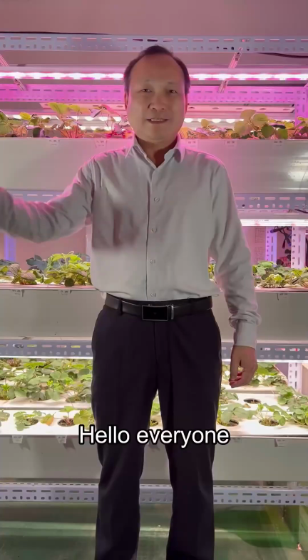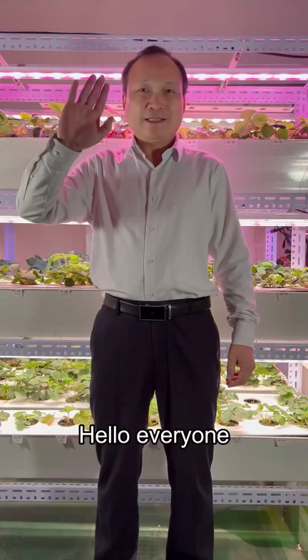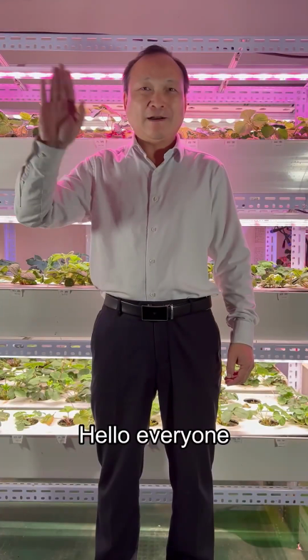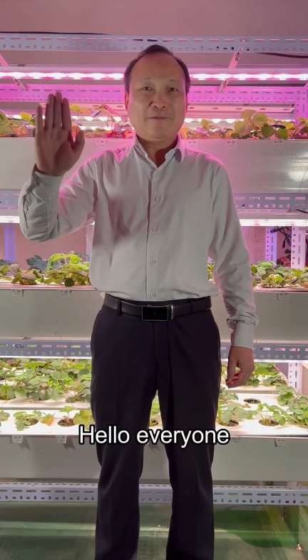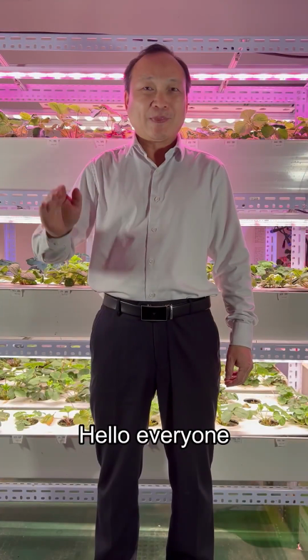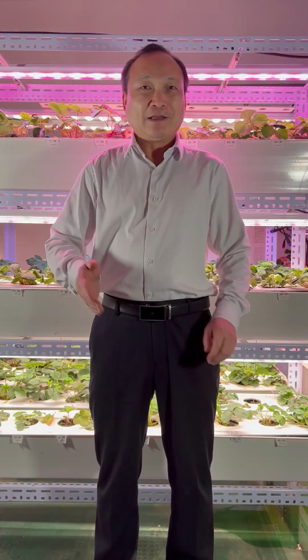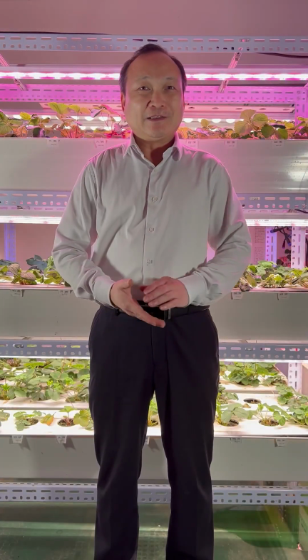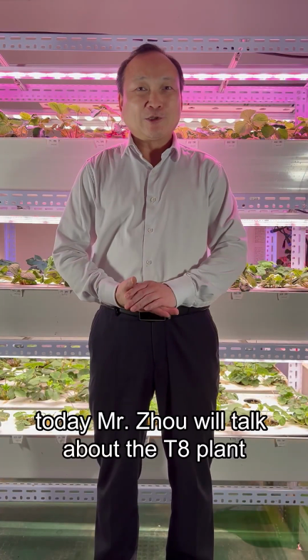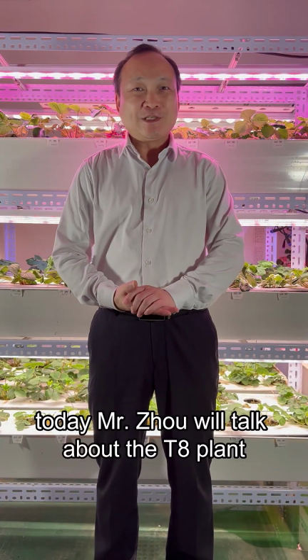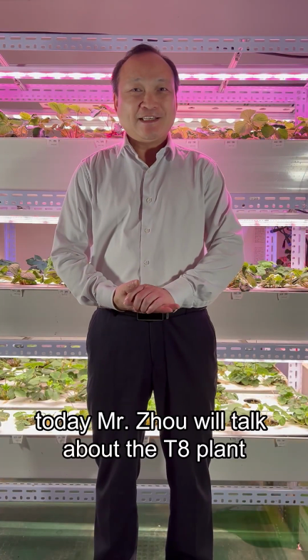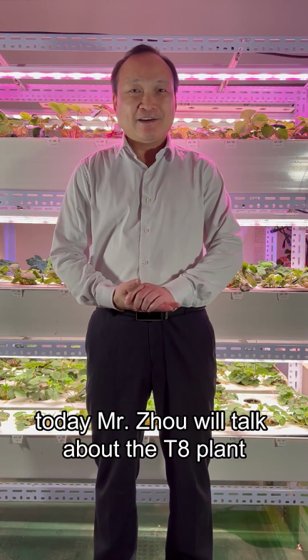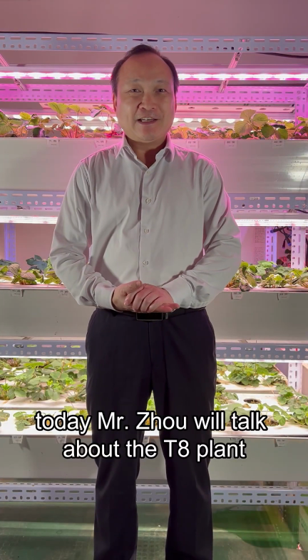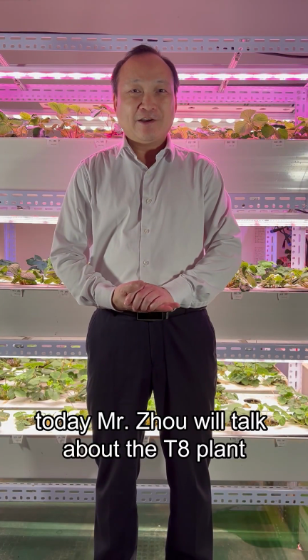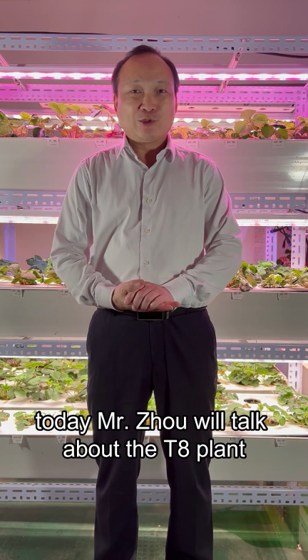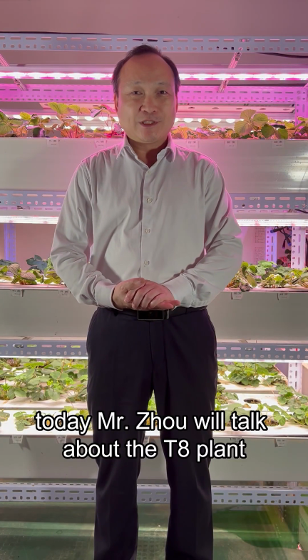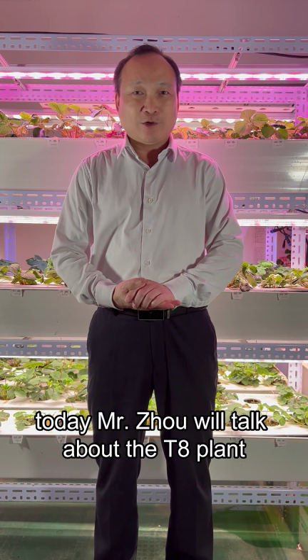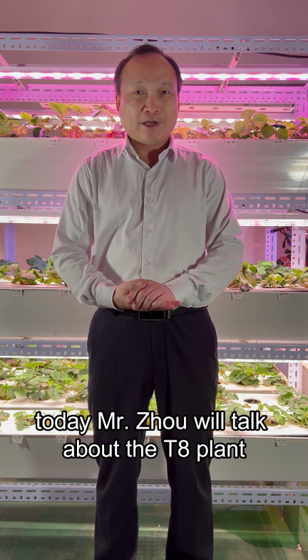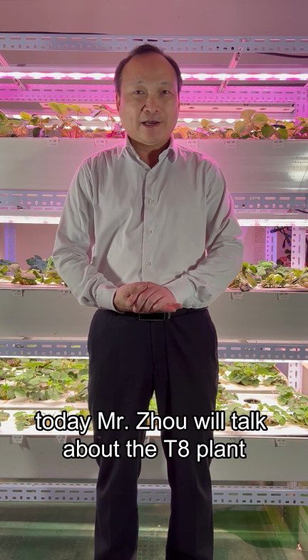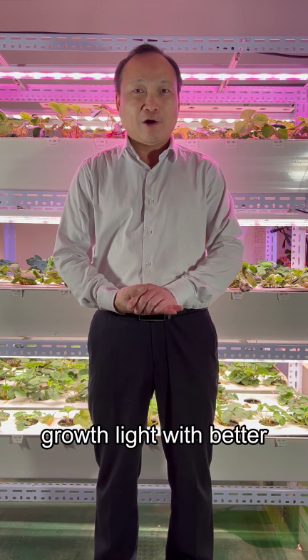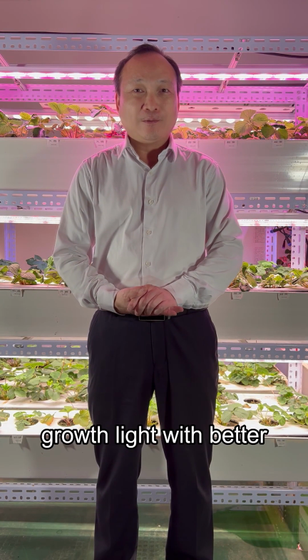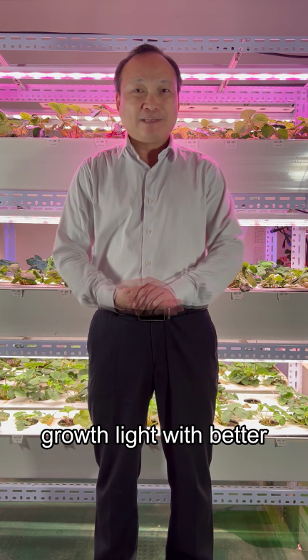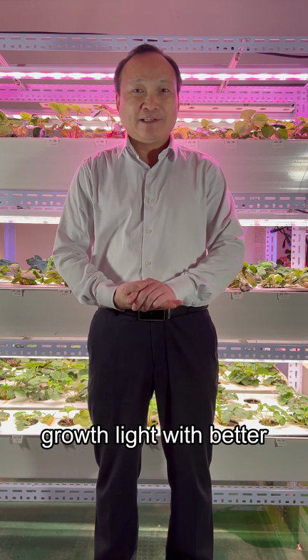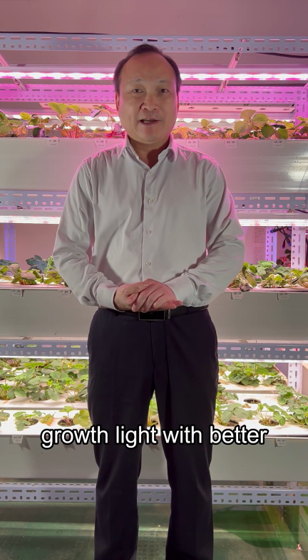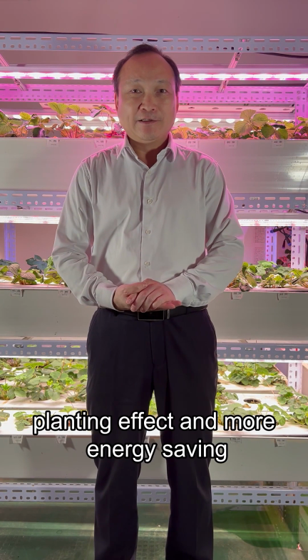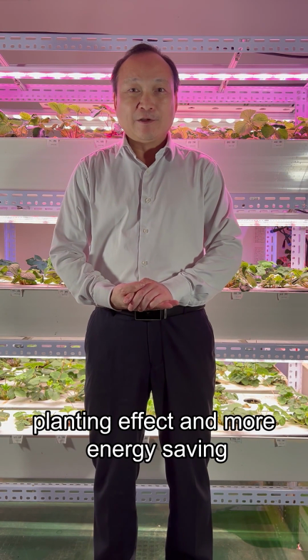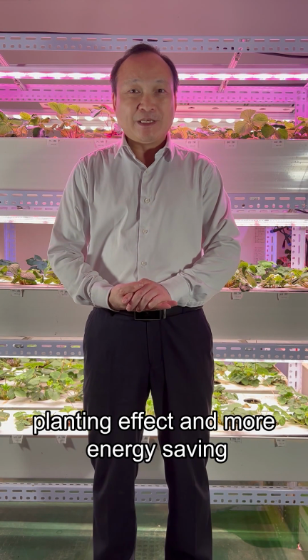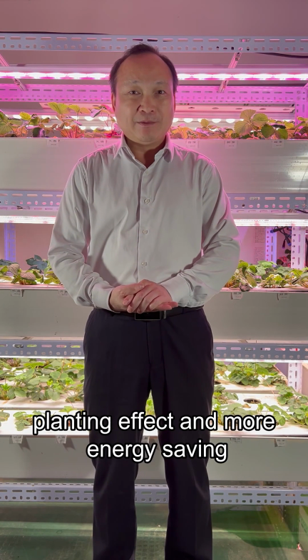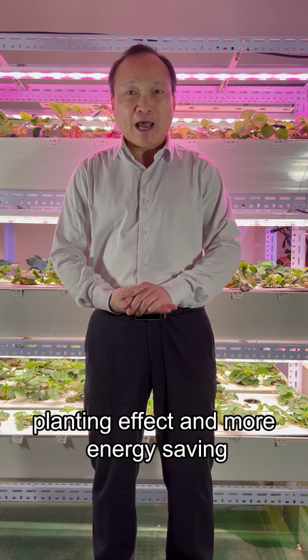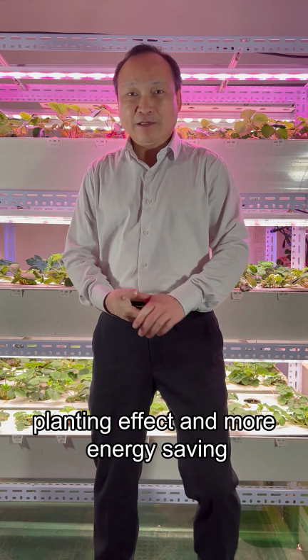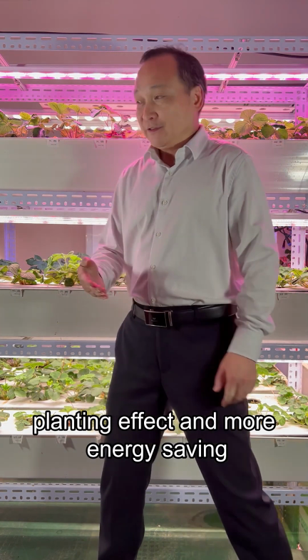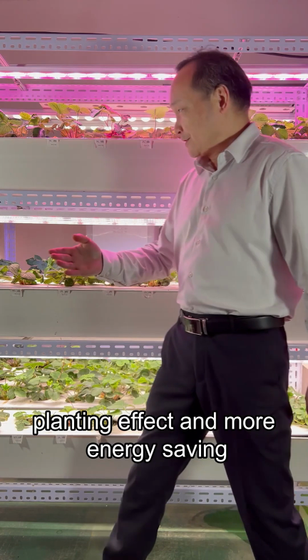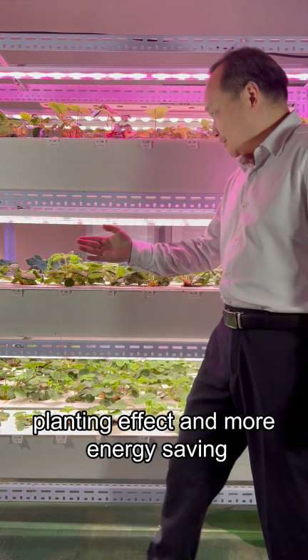Hello everyone, today Mr. Zhou will talk about the T8 plant growth light with better planting effect and more energy saving.